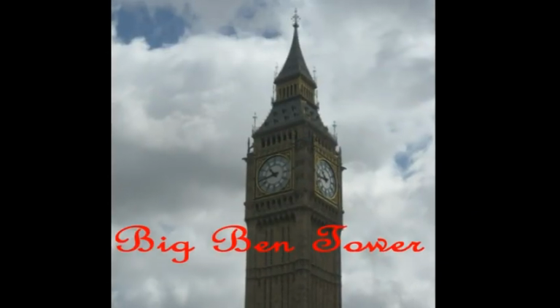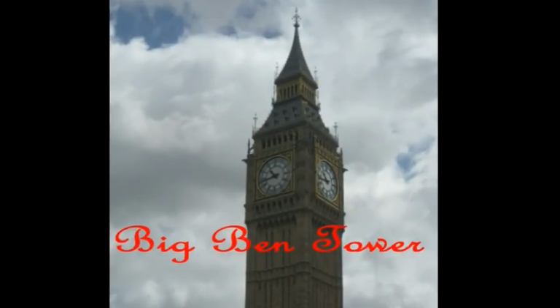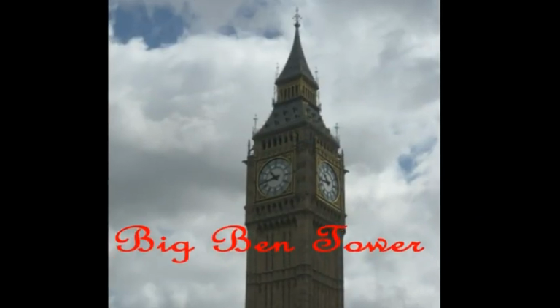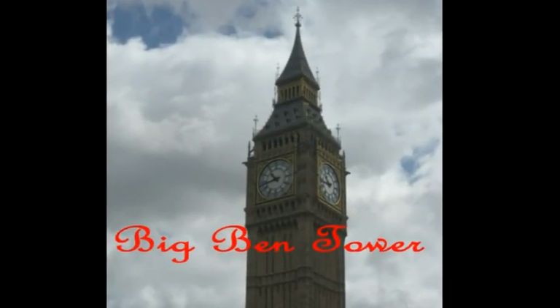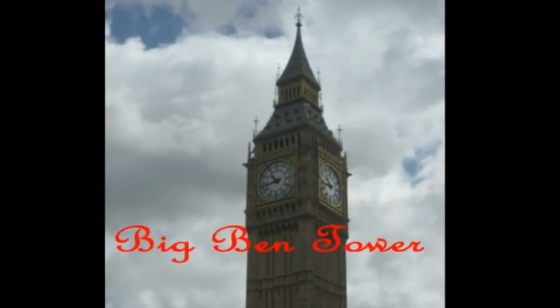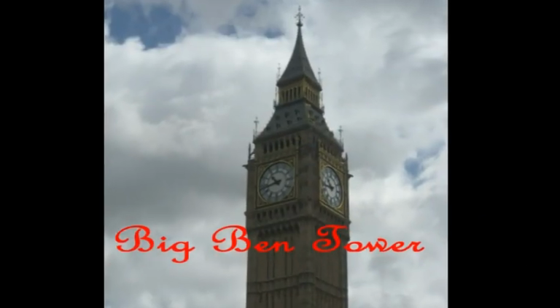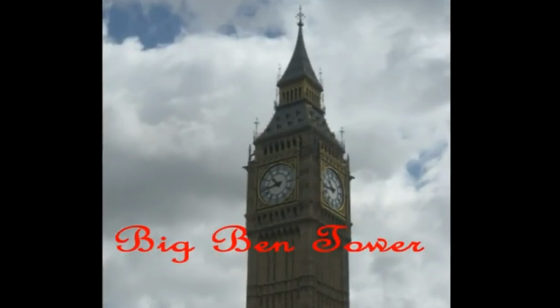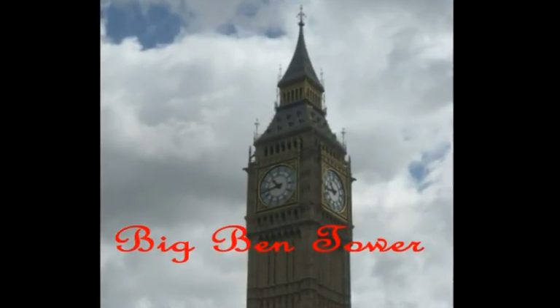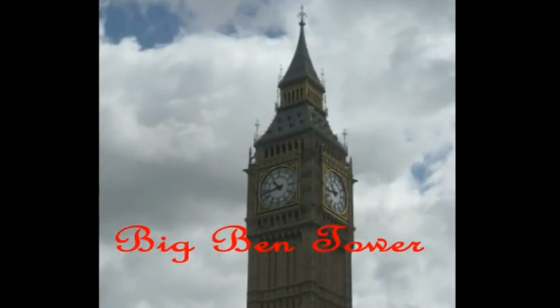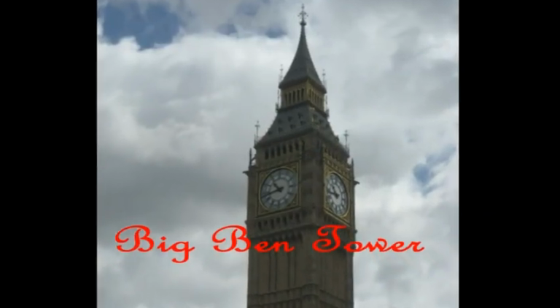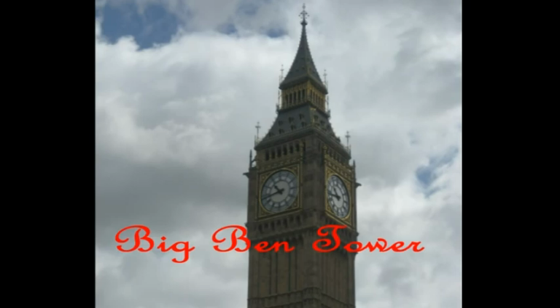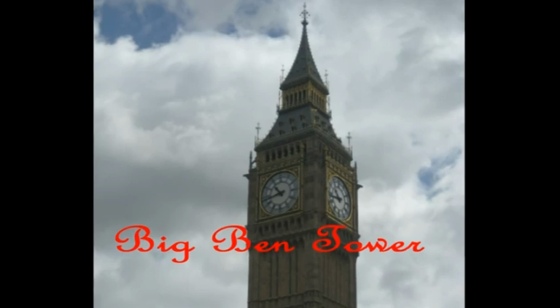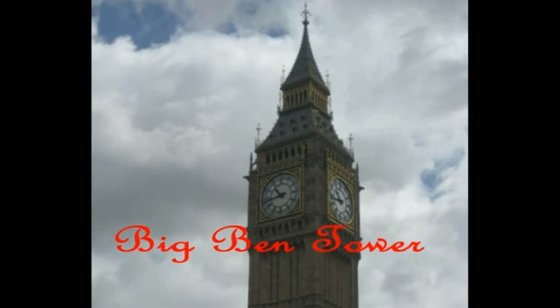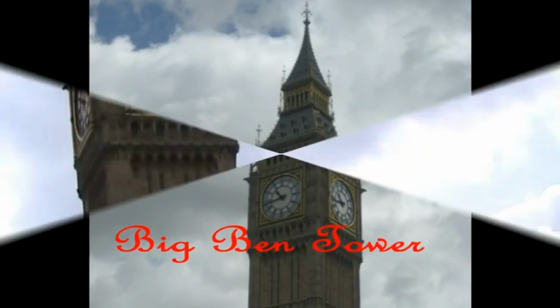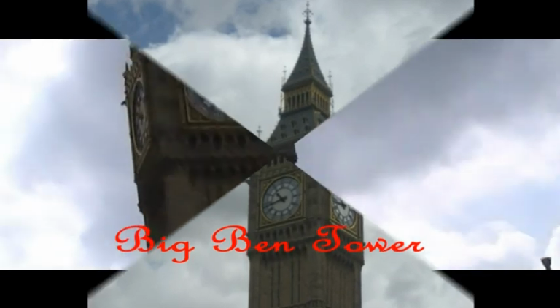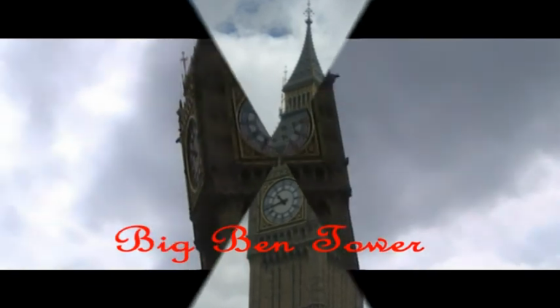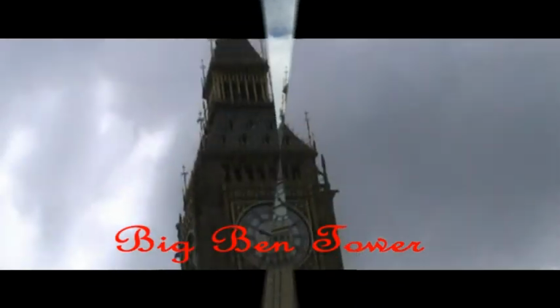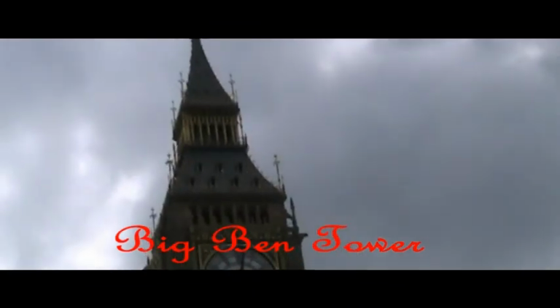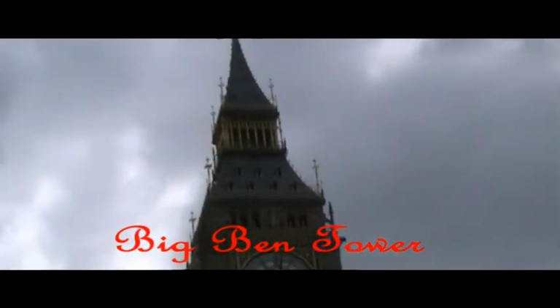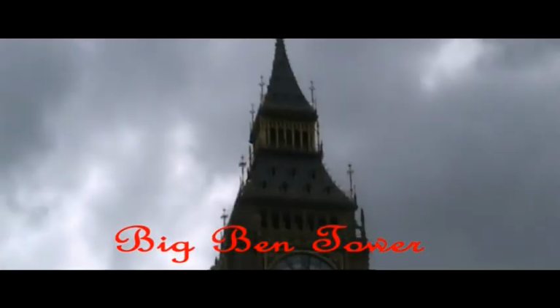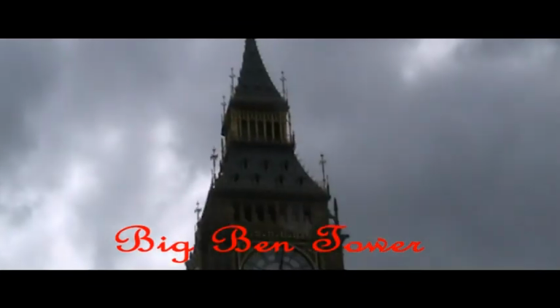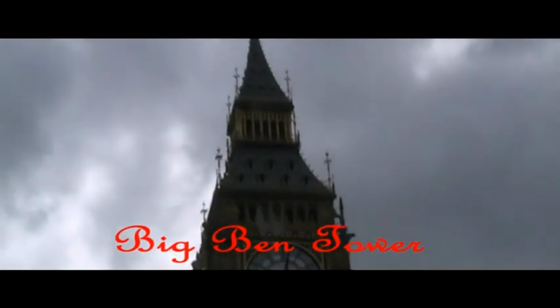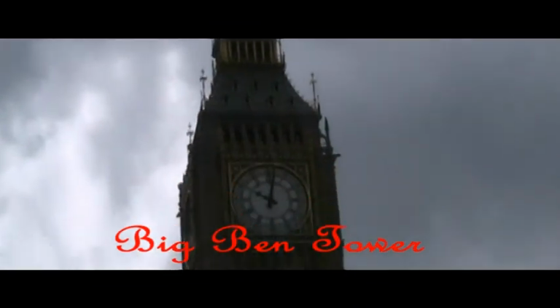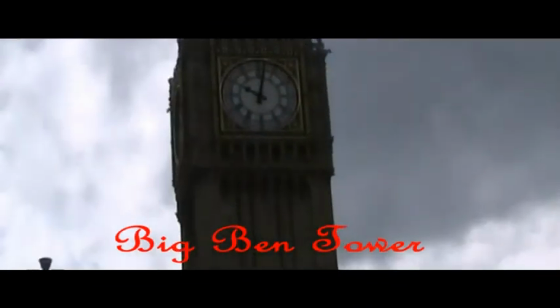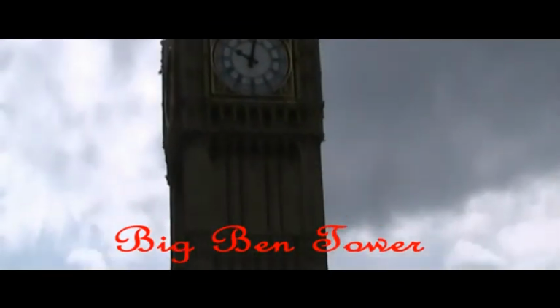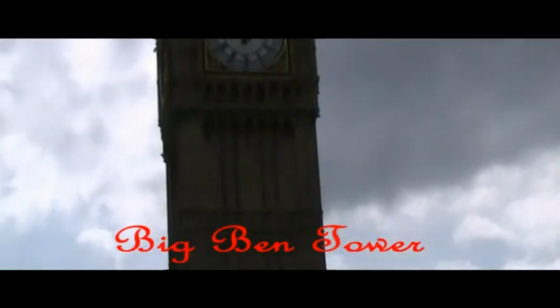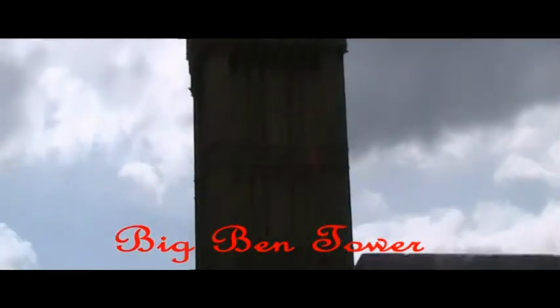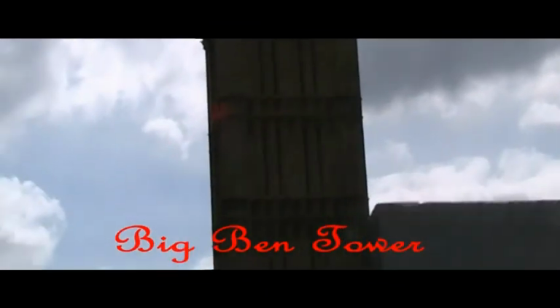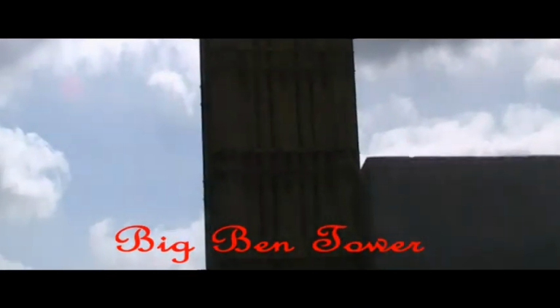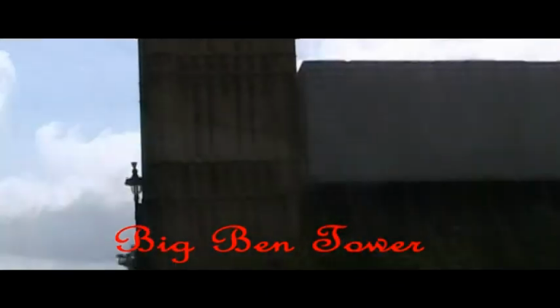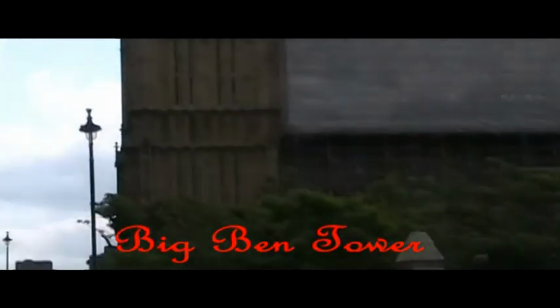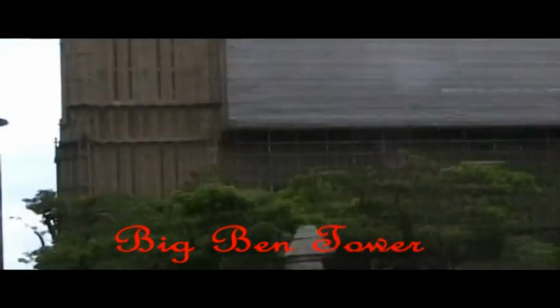It houses the Great Clock of Westminster and the bell called Big Ben, from which the tower gets its name.